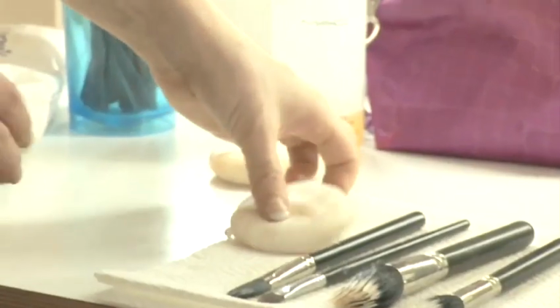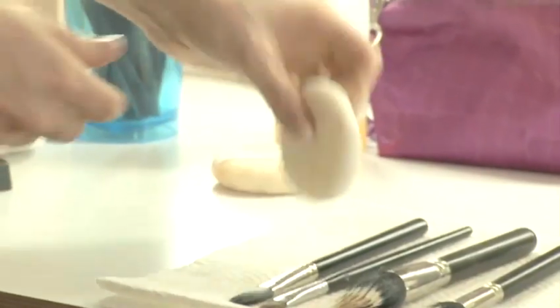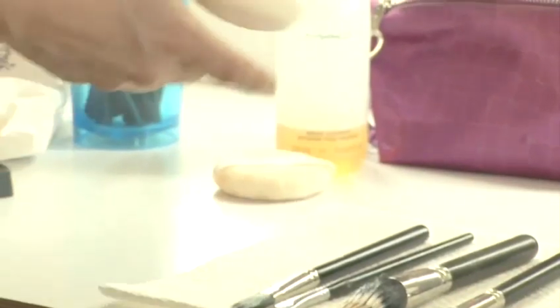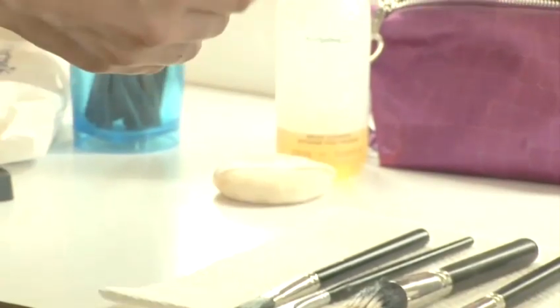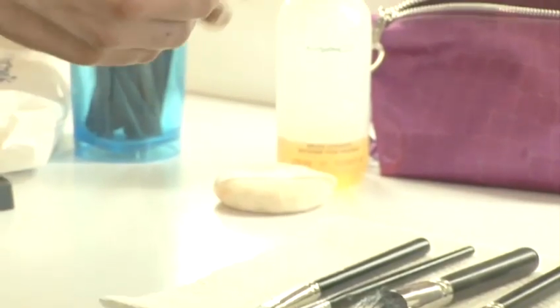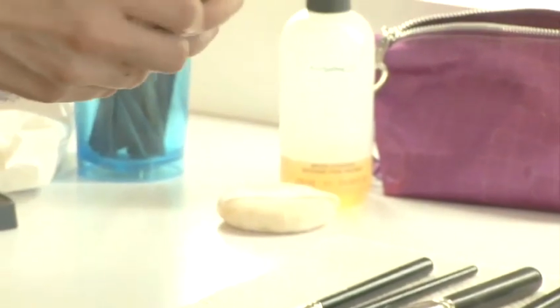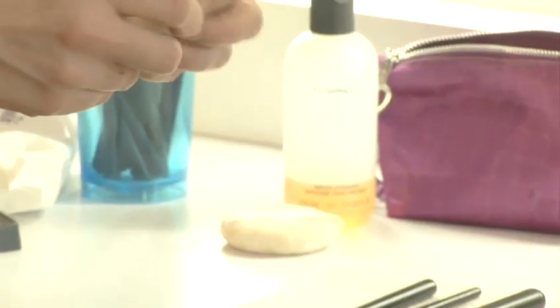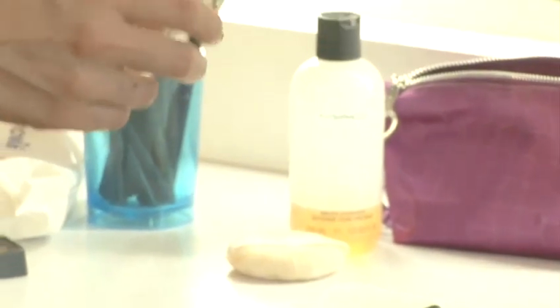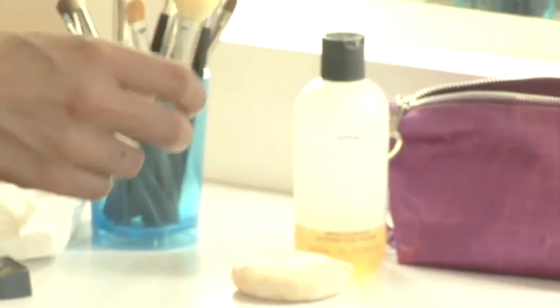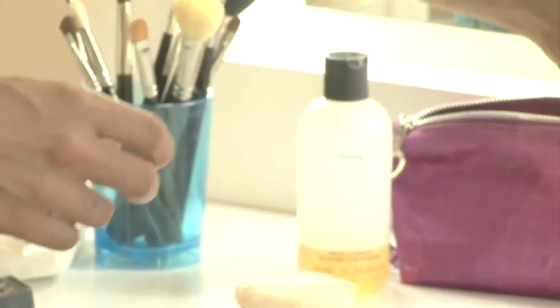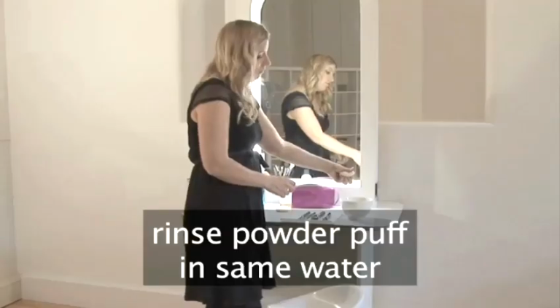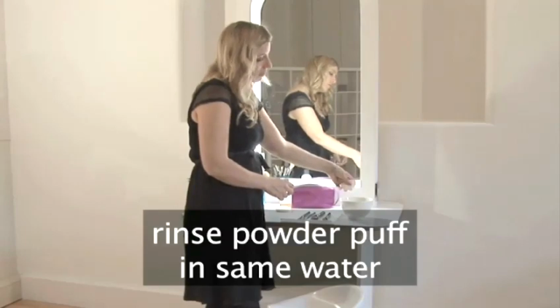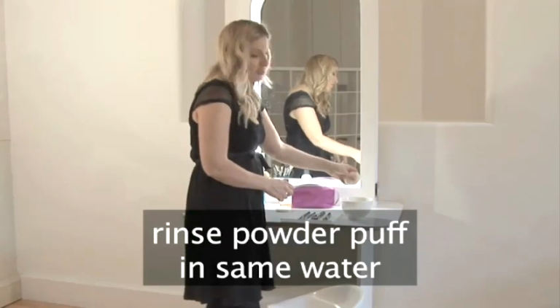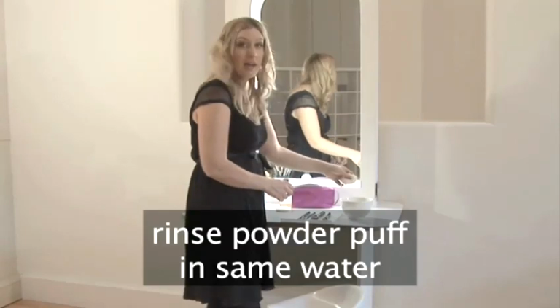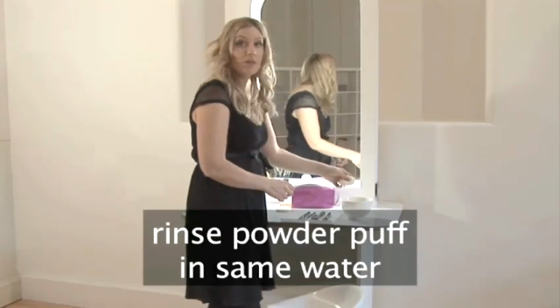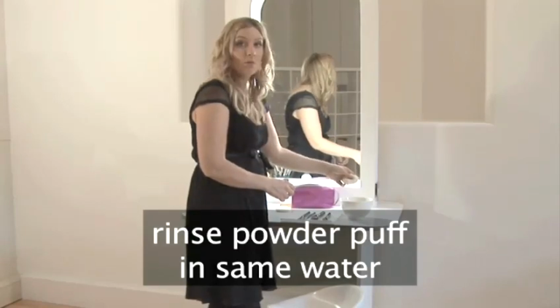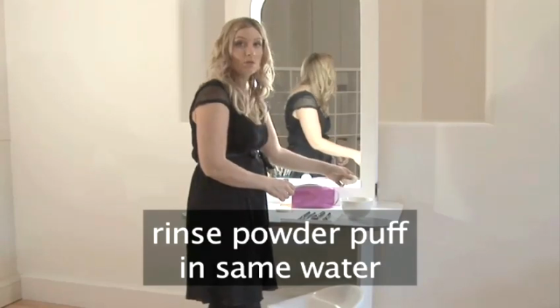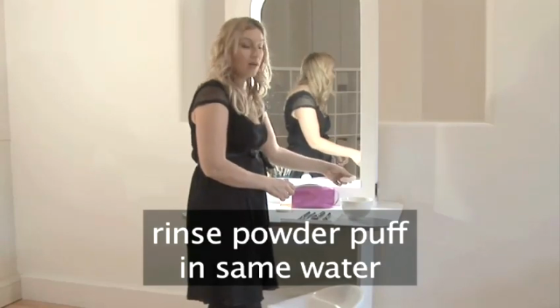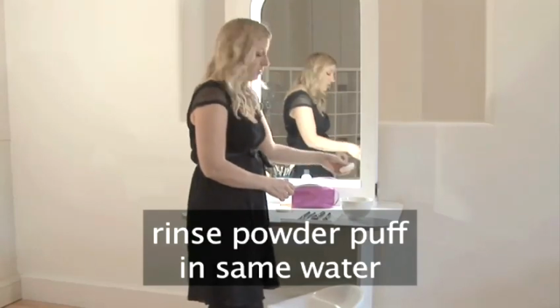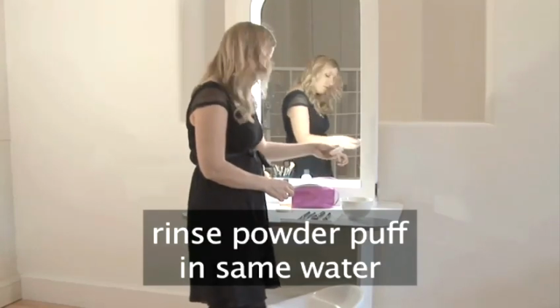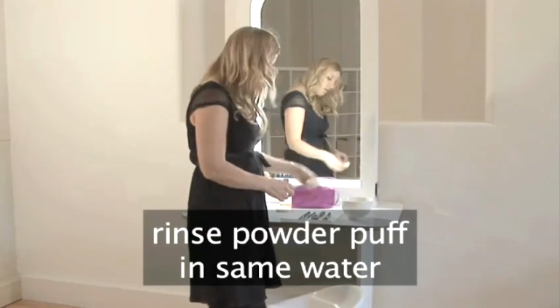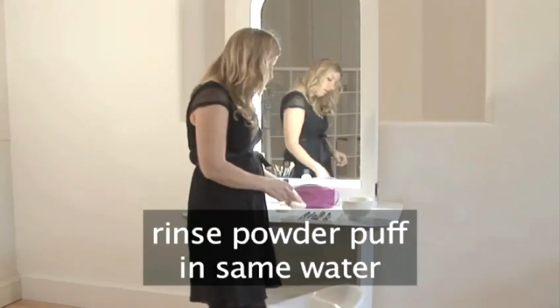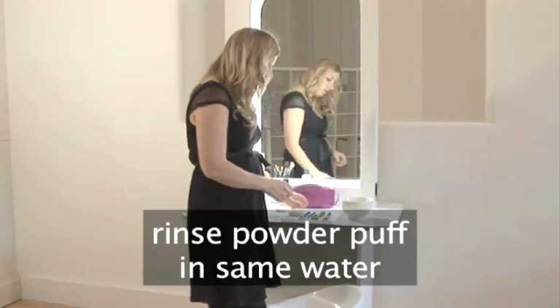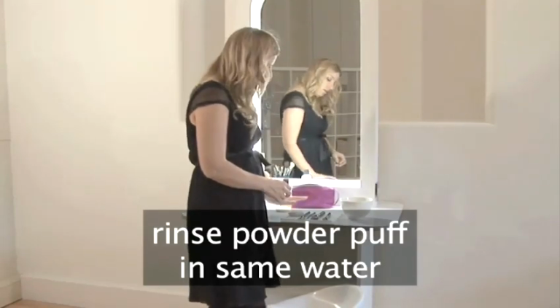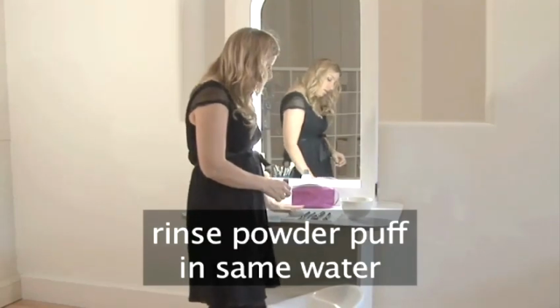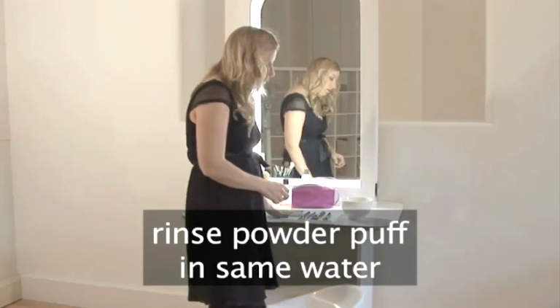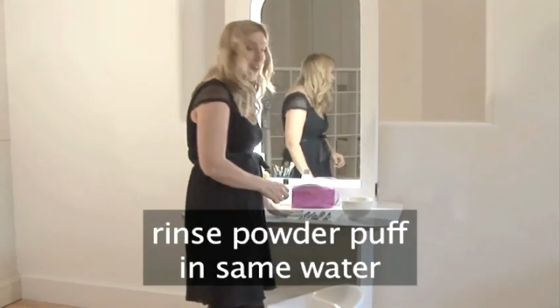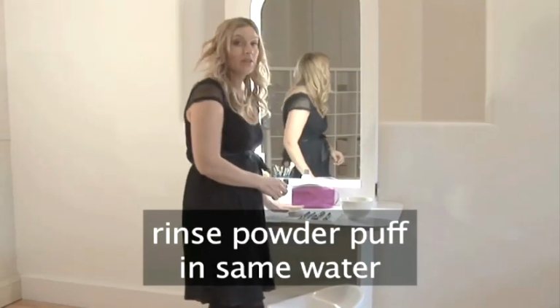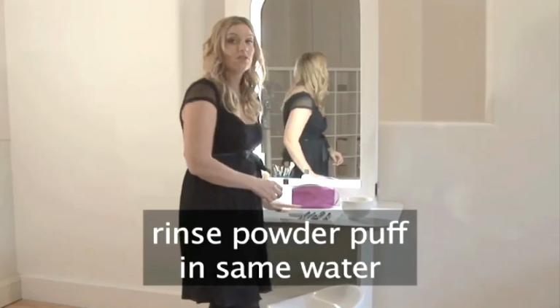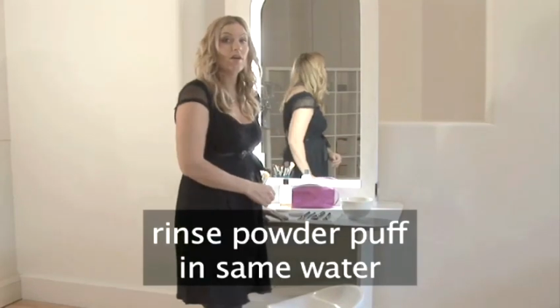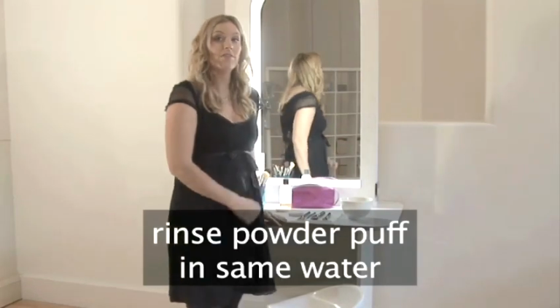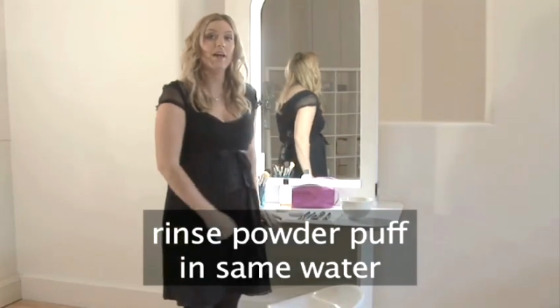Also your powder puff — again rinse that in the water and lay it to dry flat.